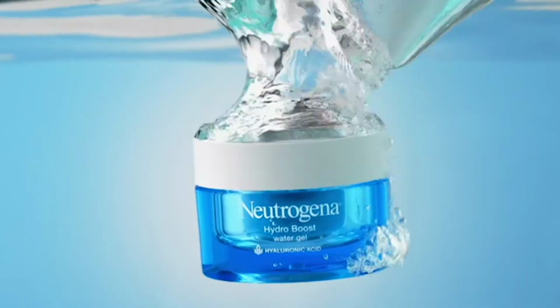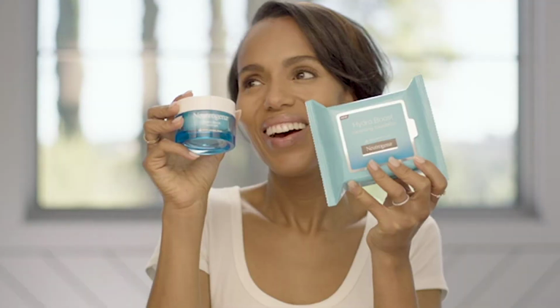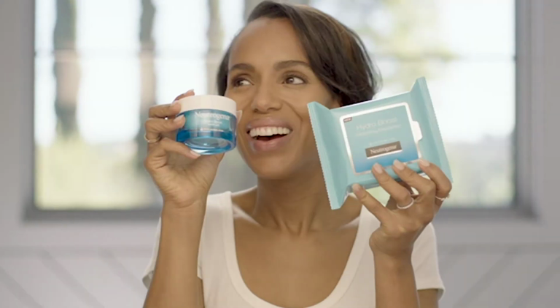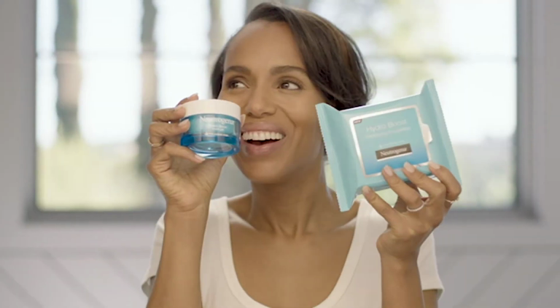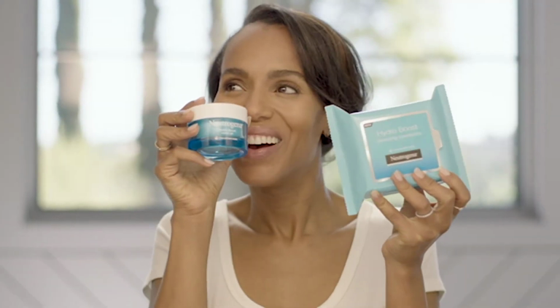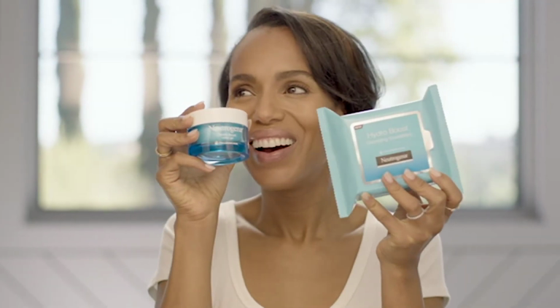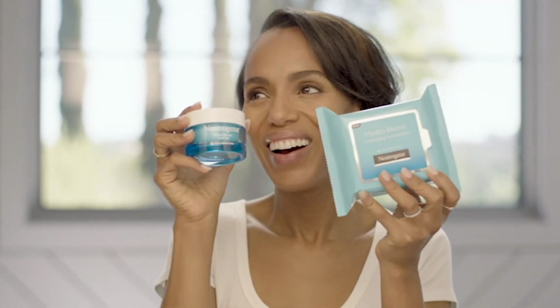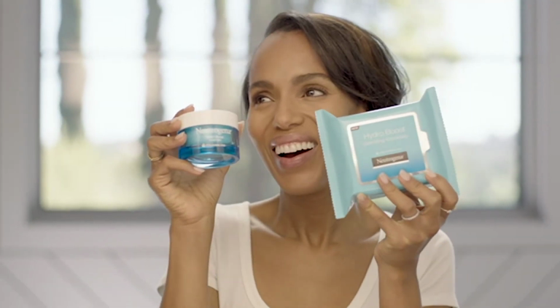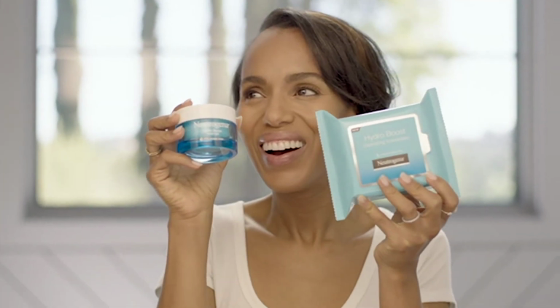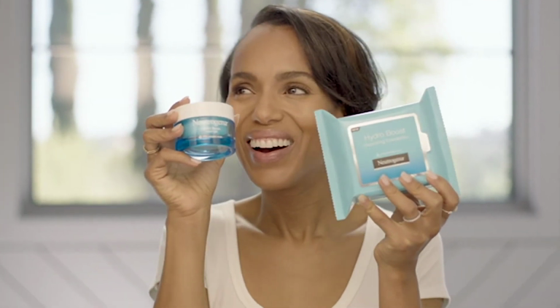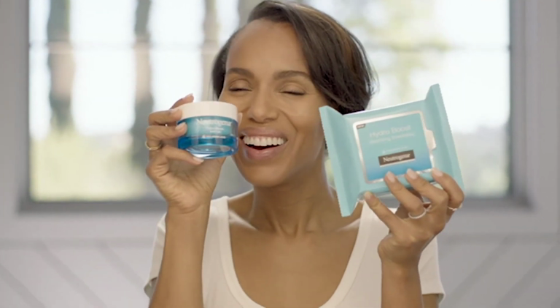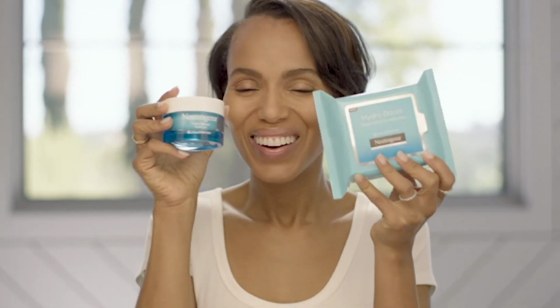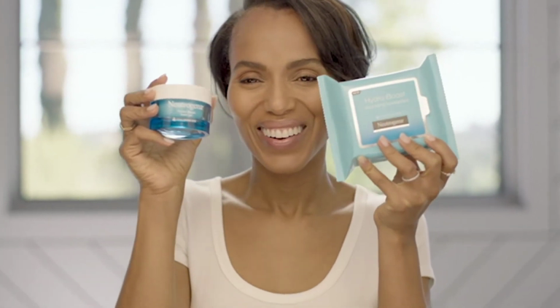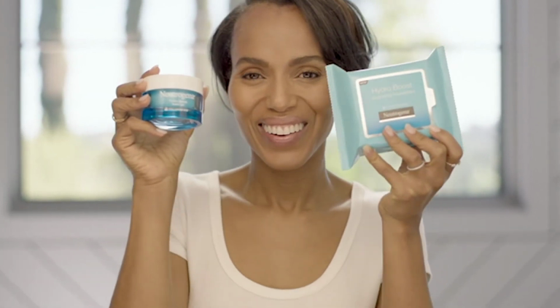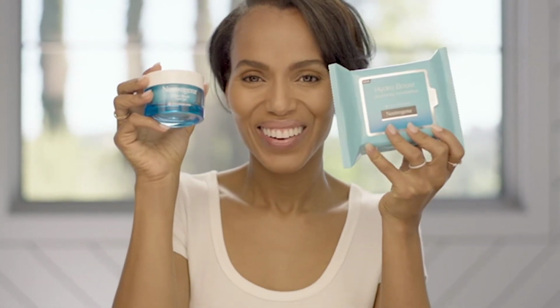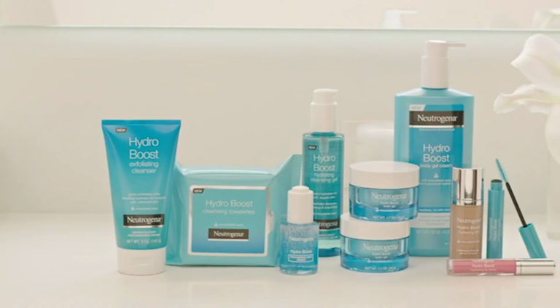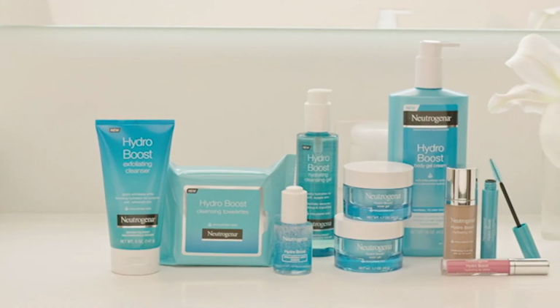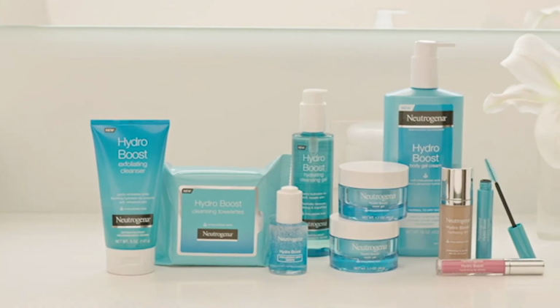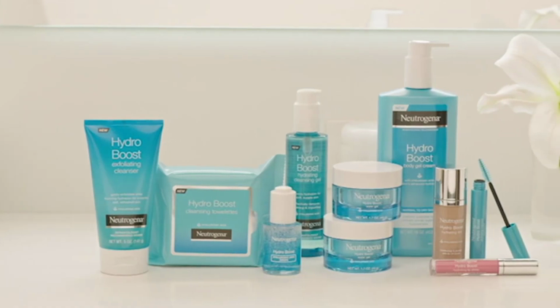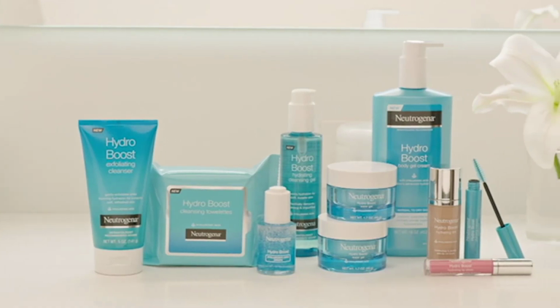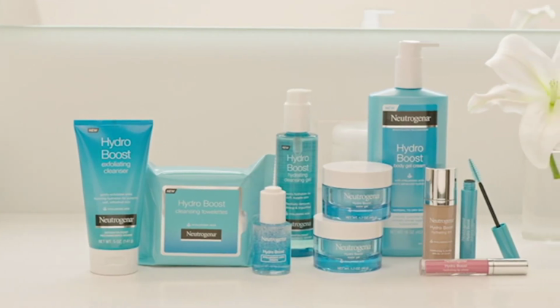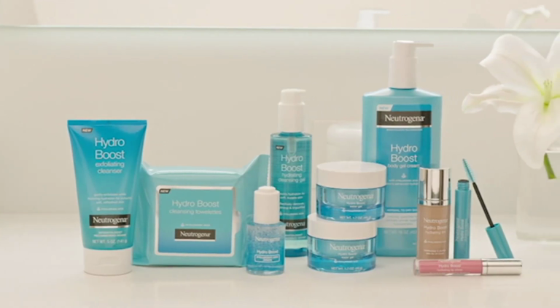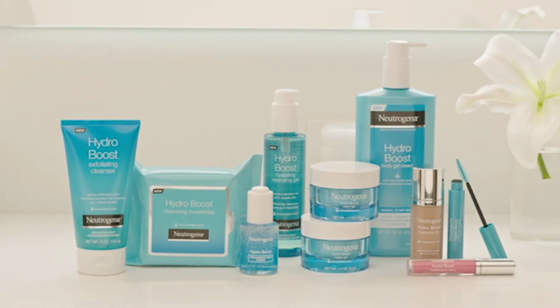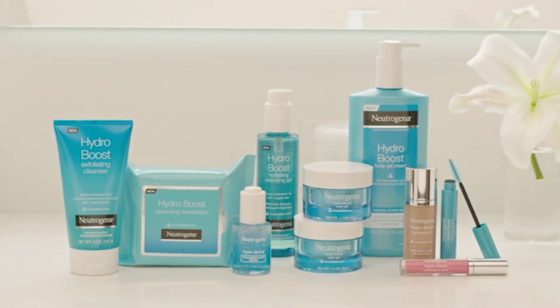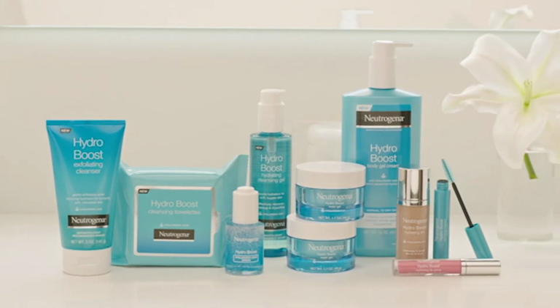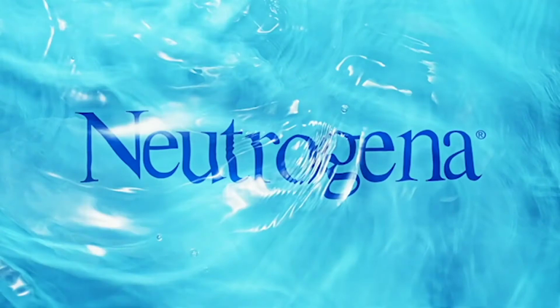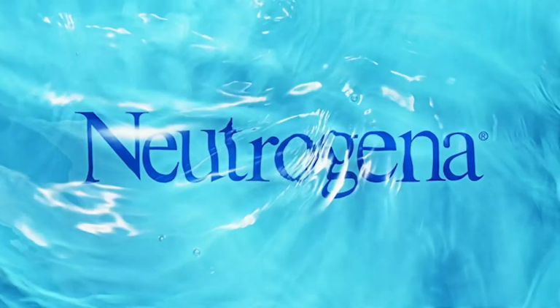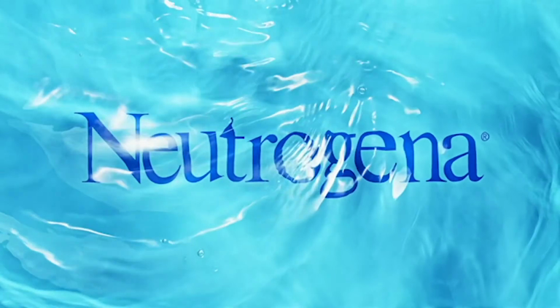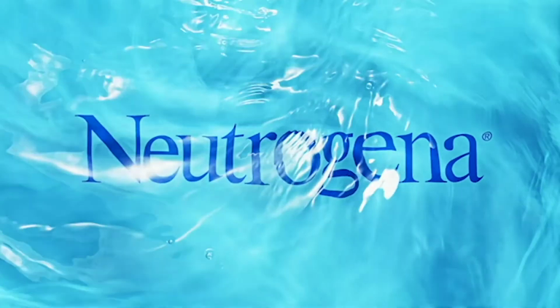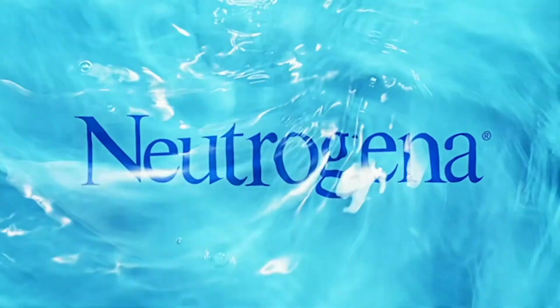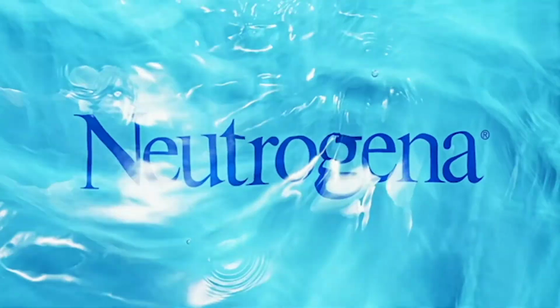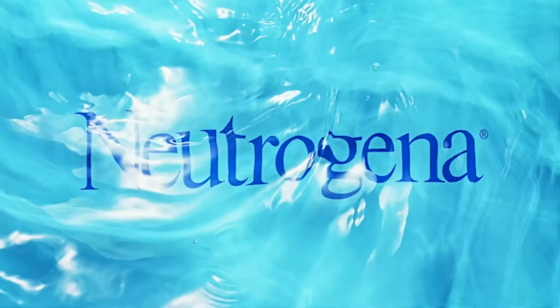For non-stop hydration with every step, try the full Hydro Boost collection. Neutrogena.